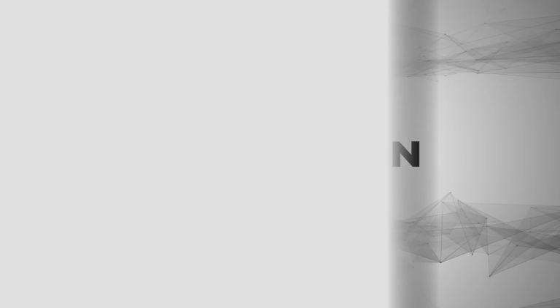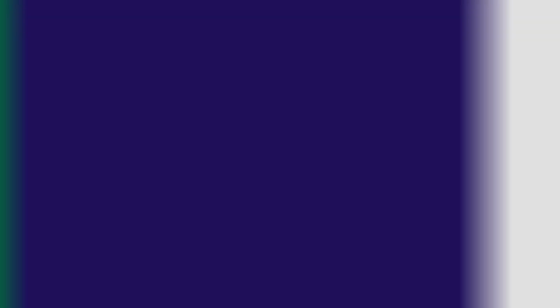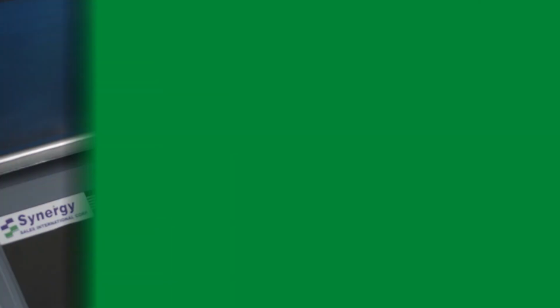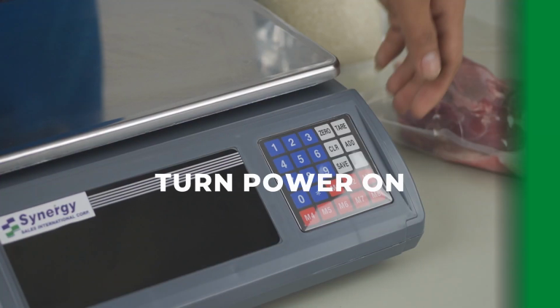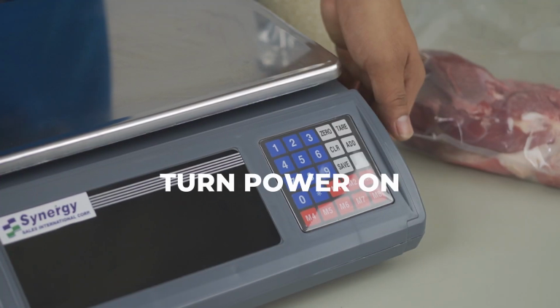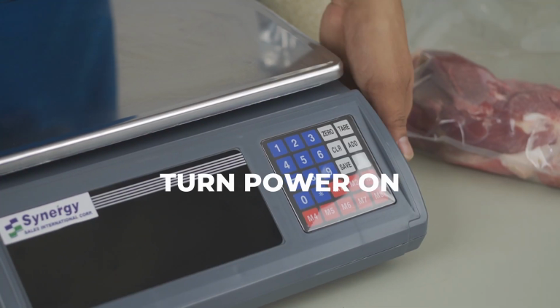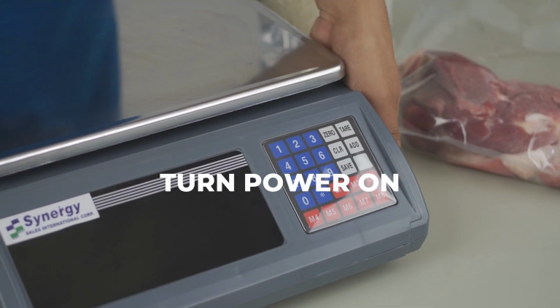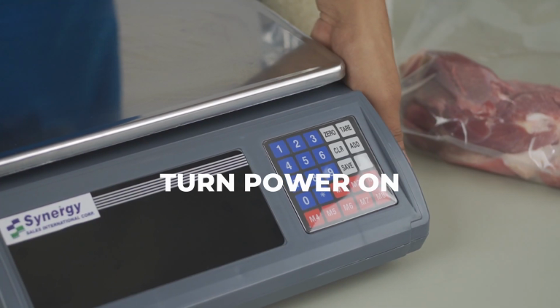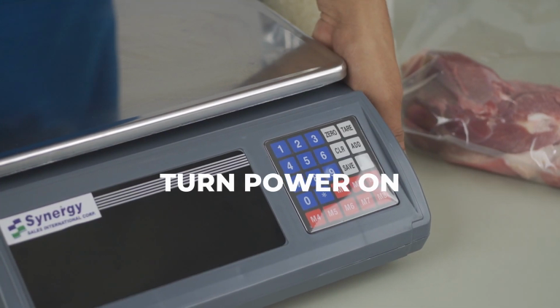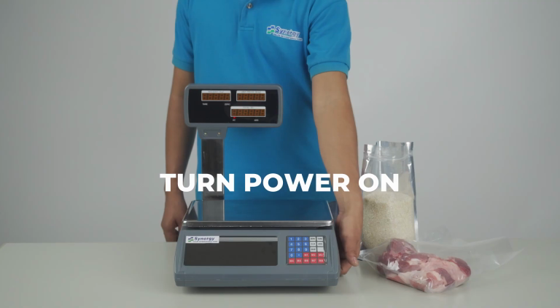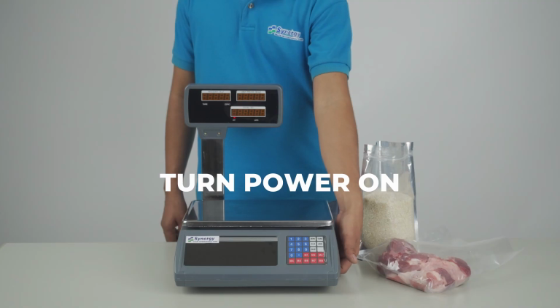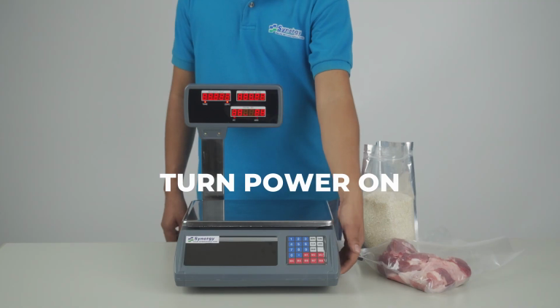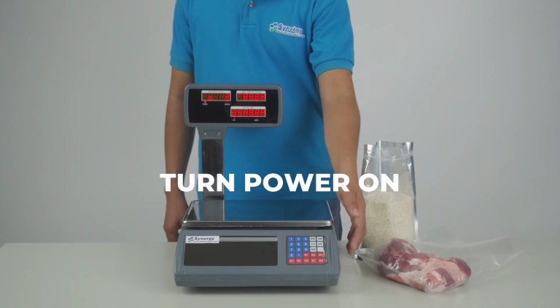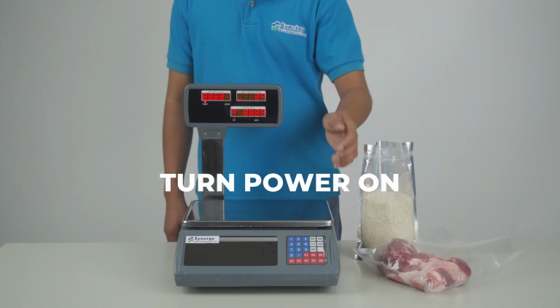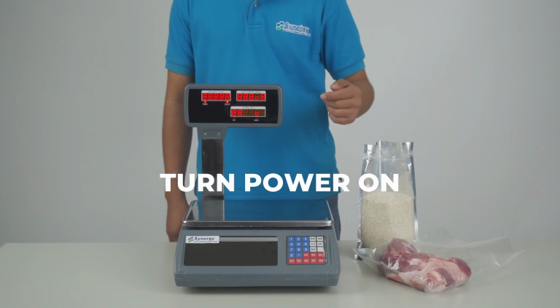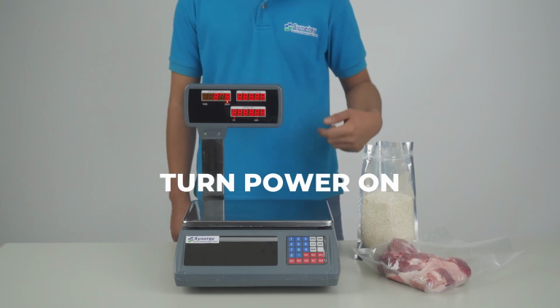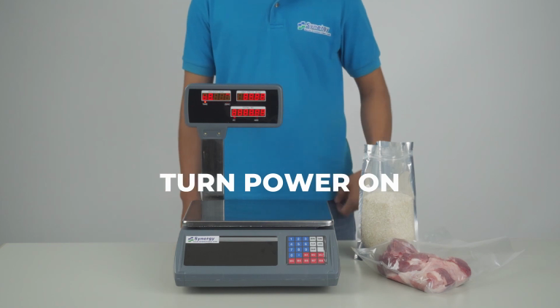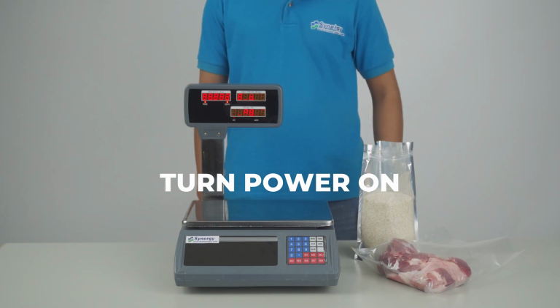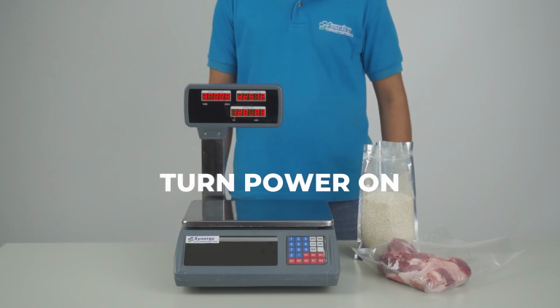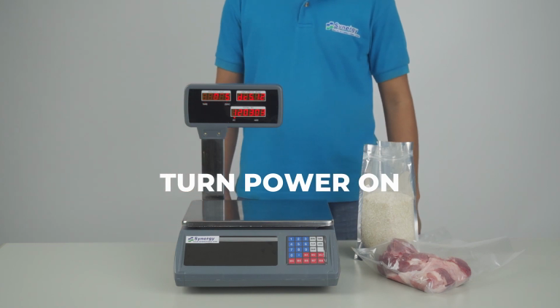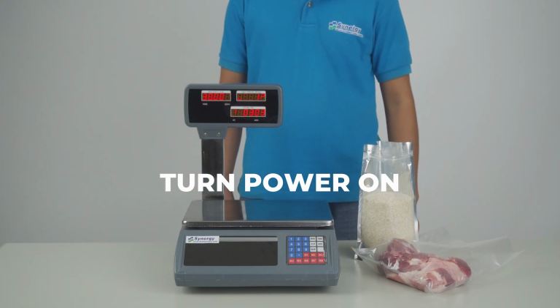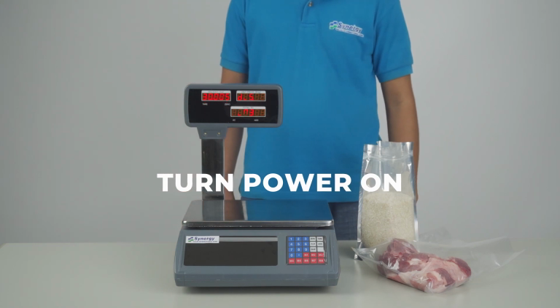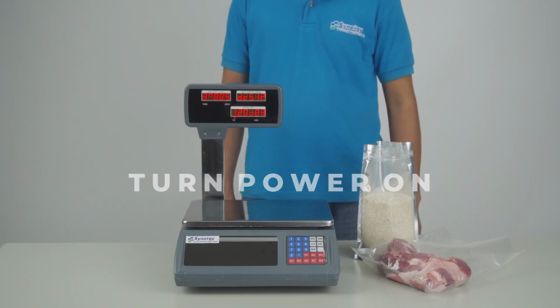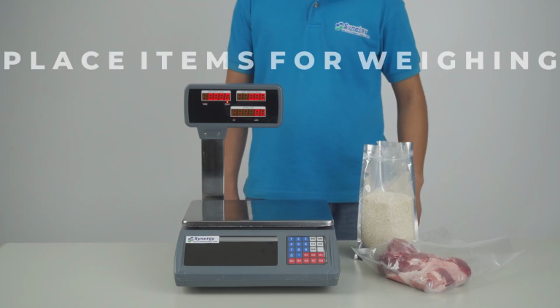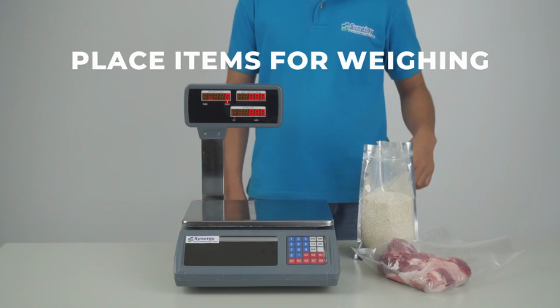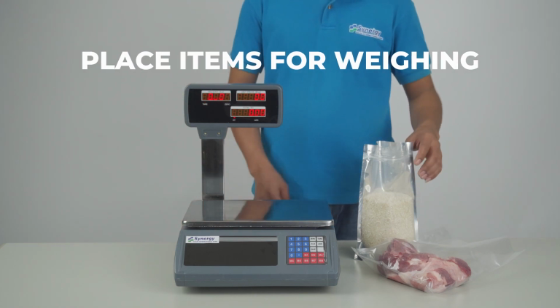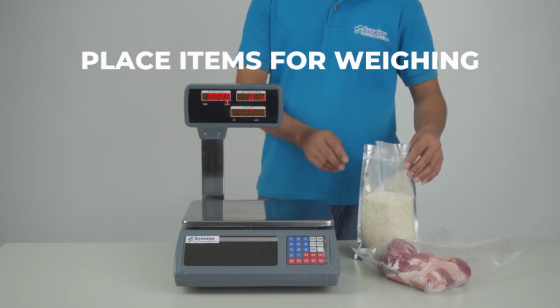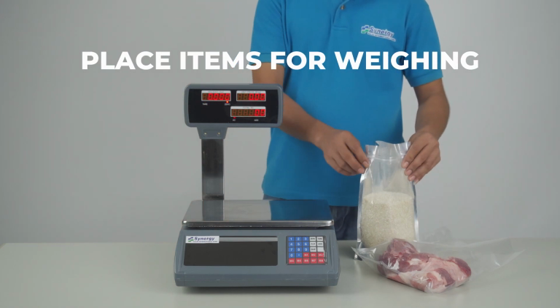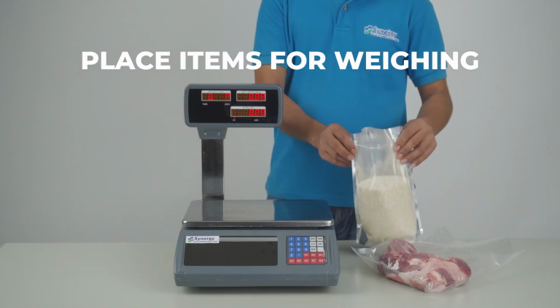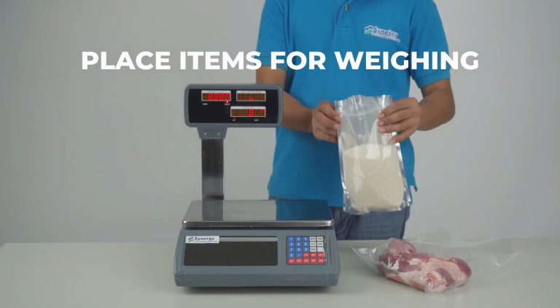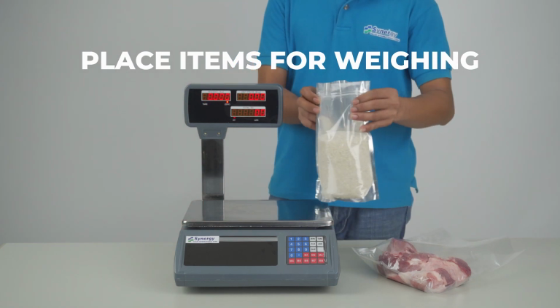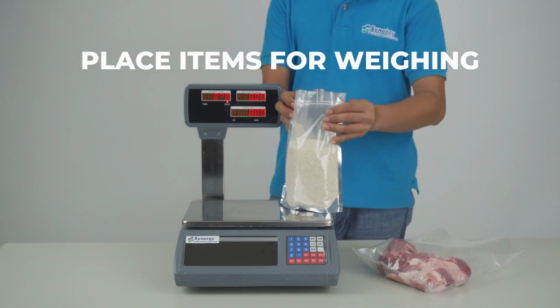Turn power on. Then, place the items for weighing.